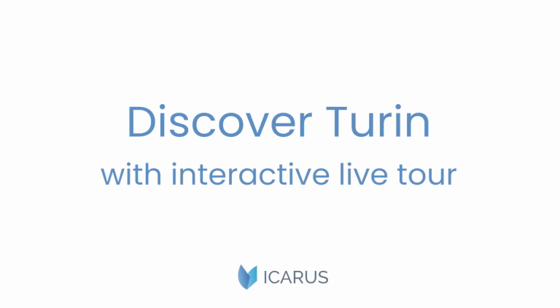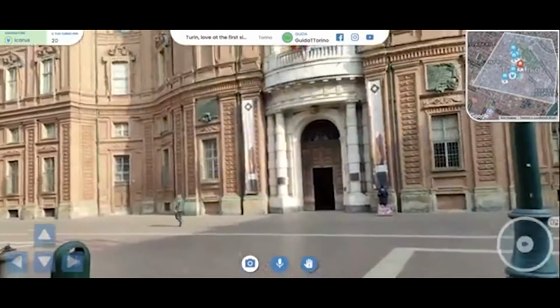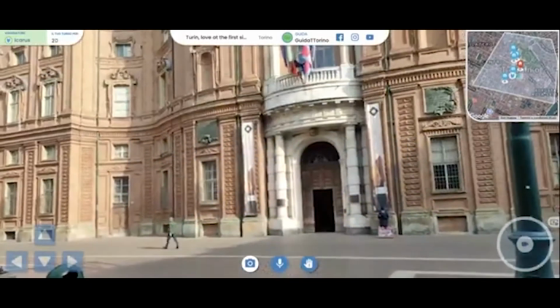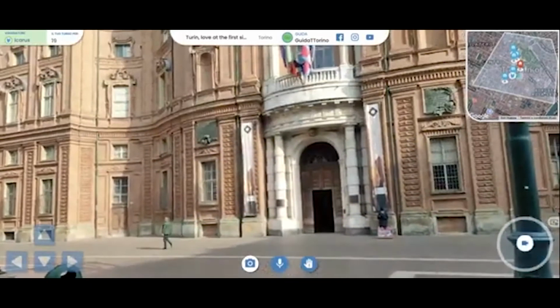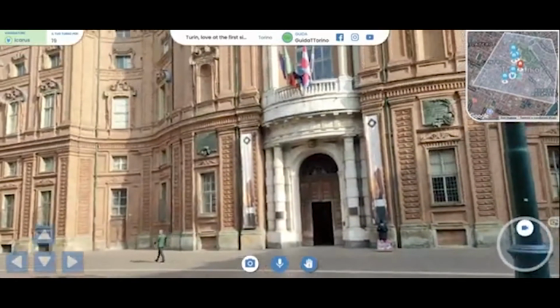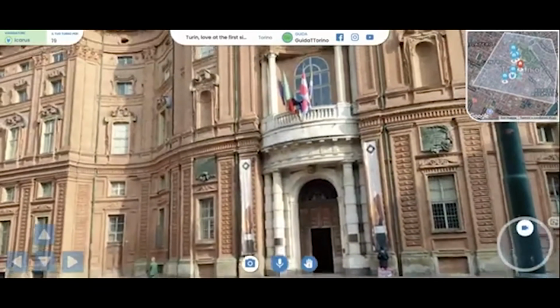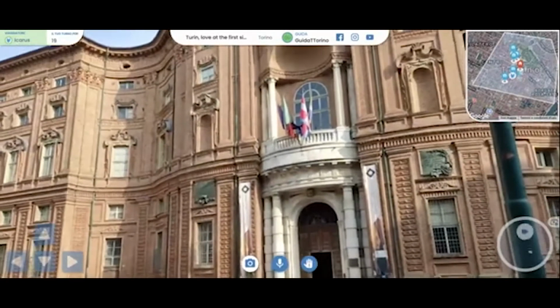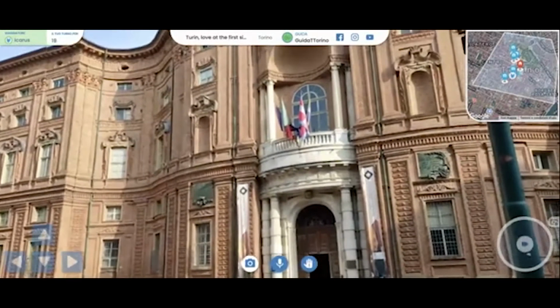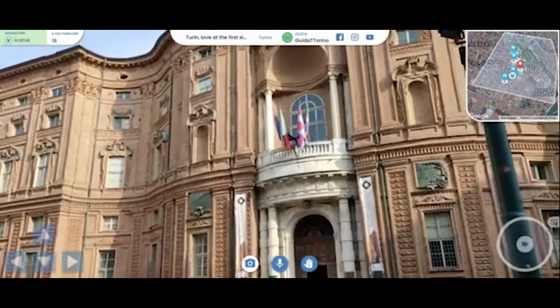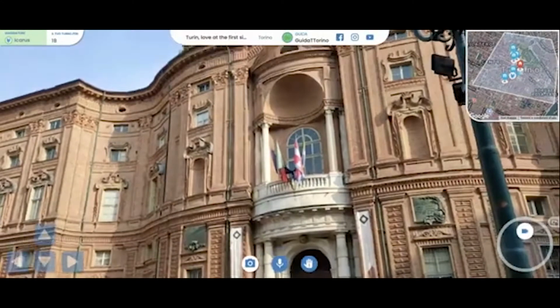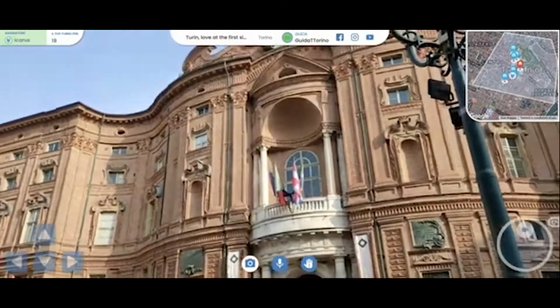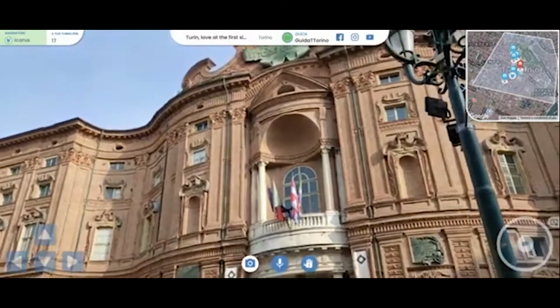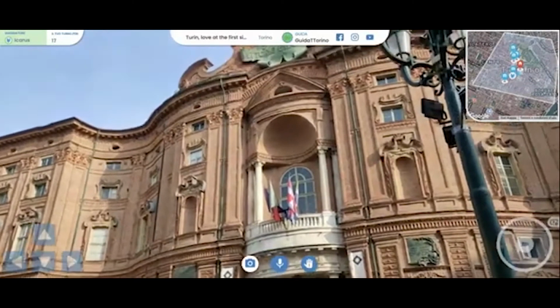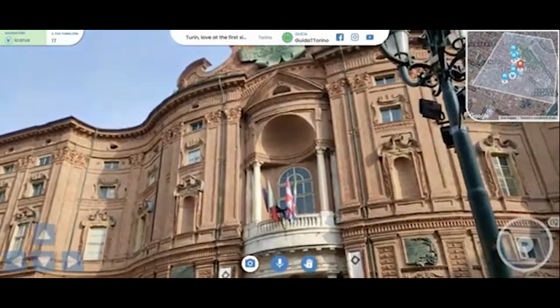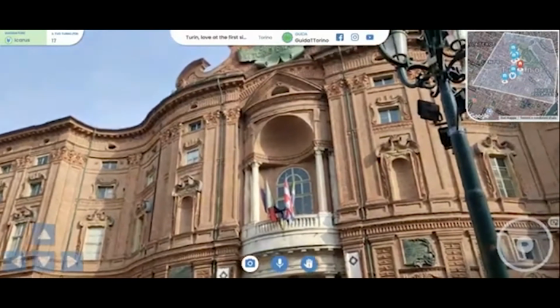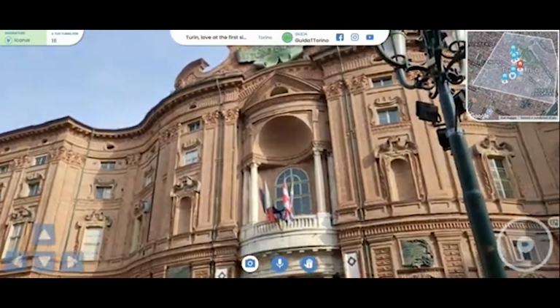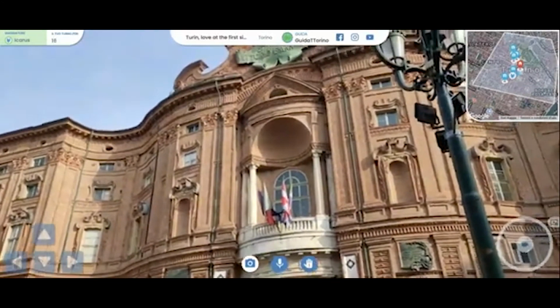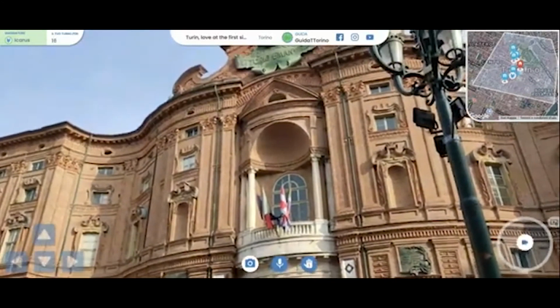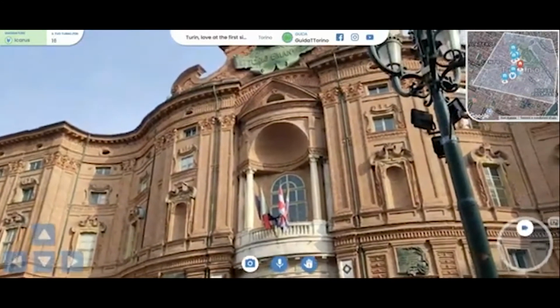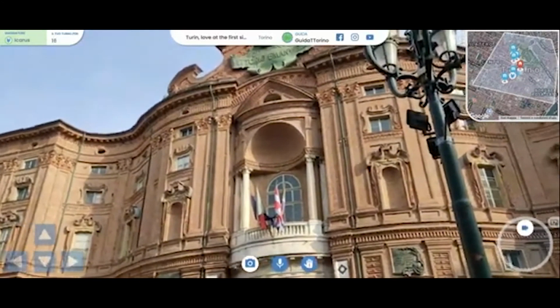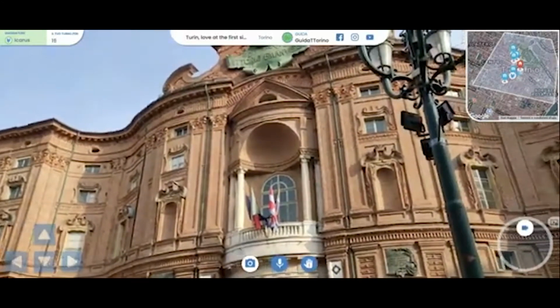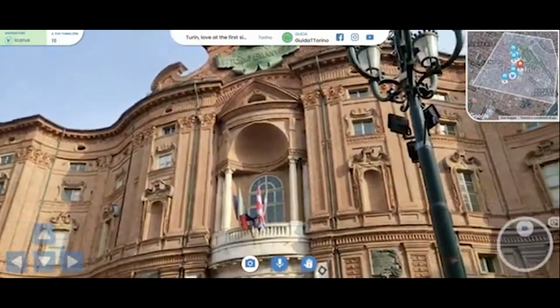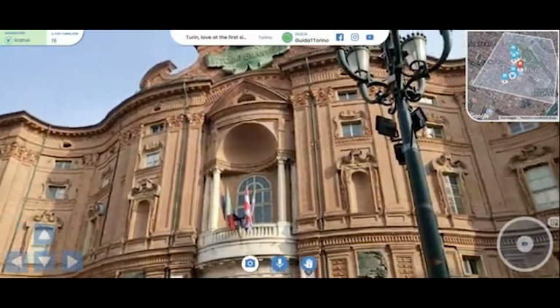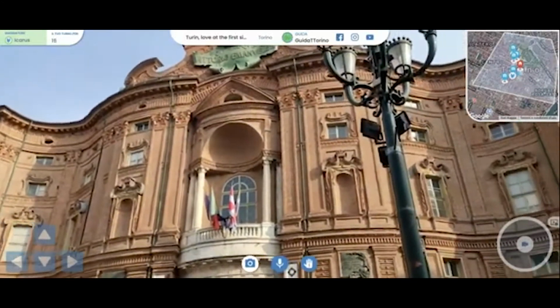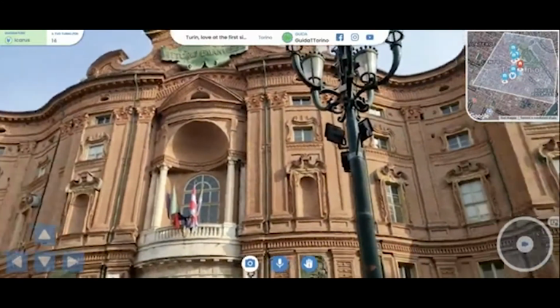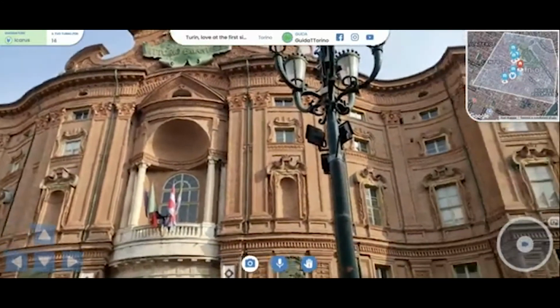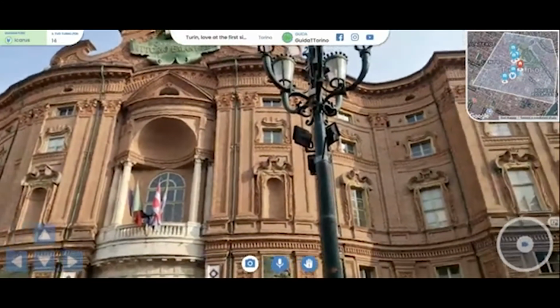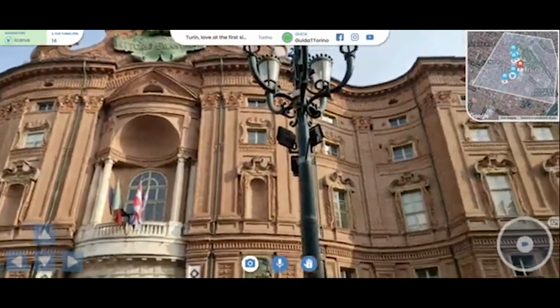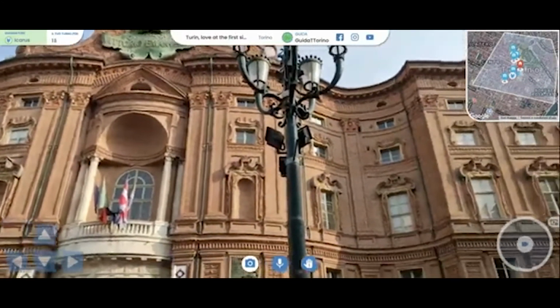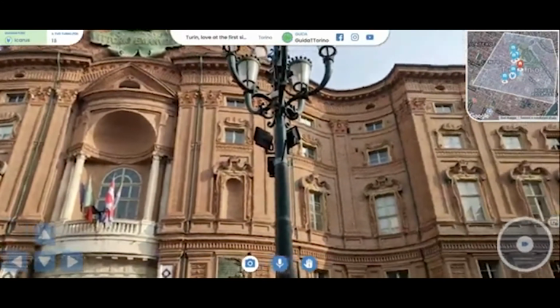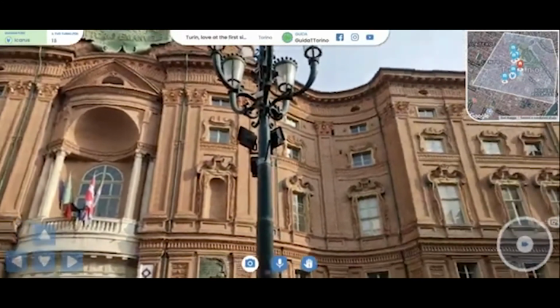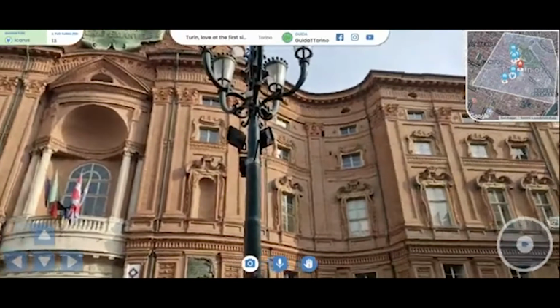We are right in front of the Palazzo Carignano. The square shares the same name — Piazza Carignano — here in Turin.